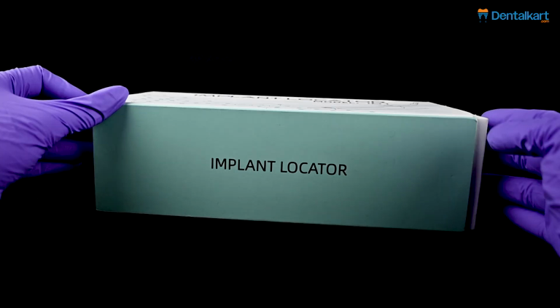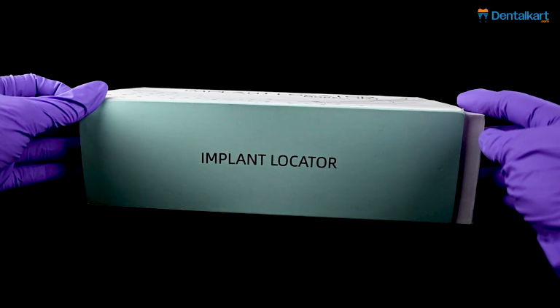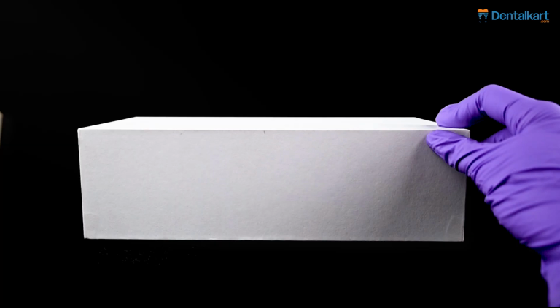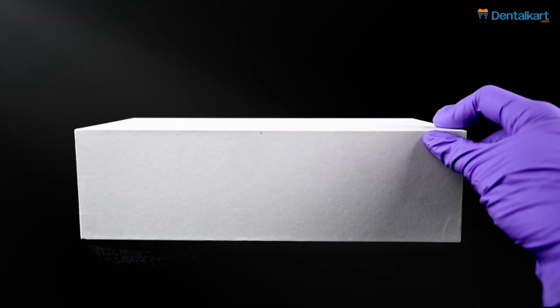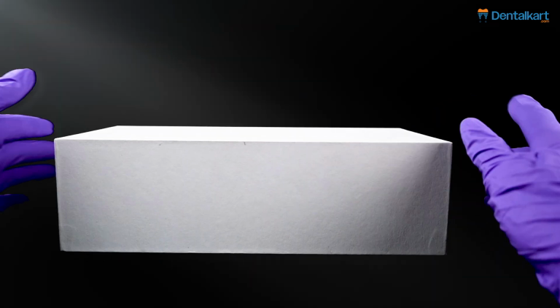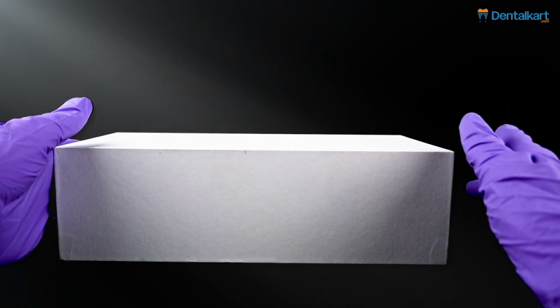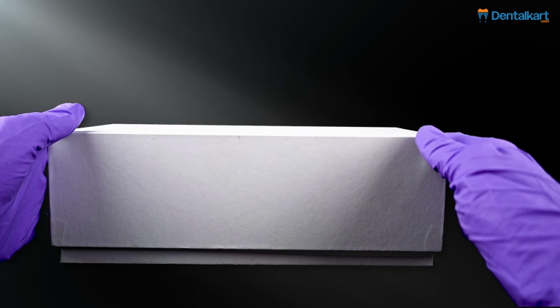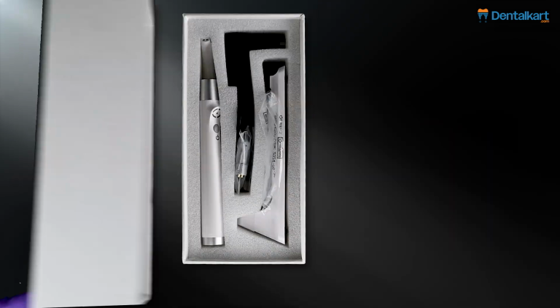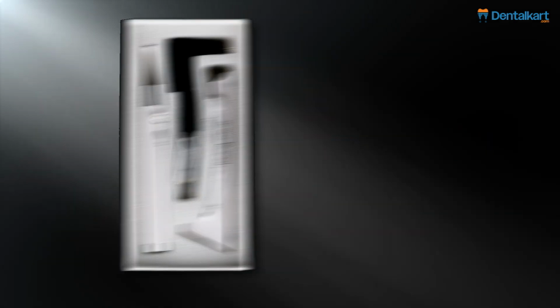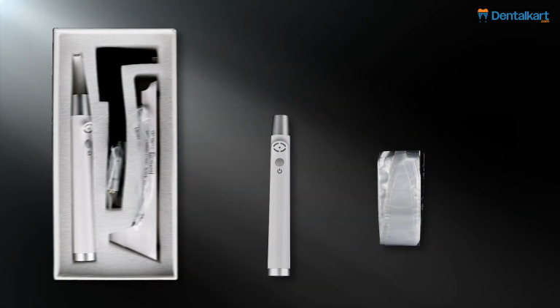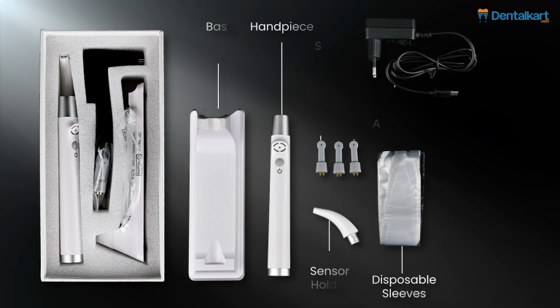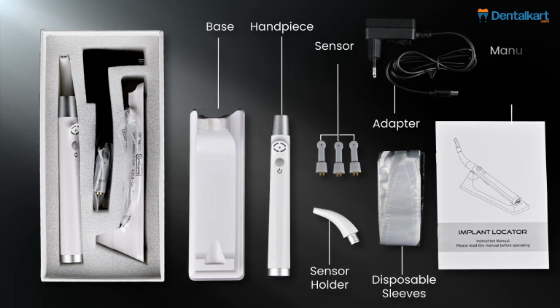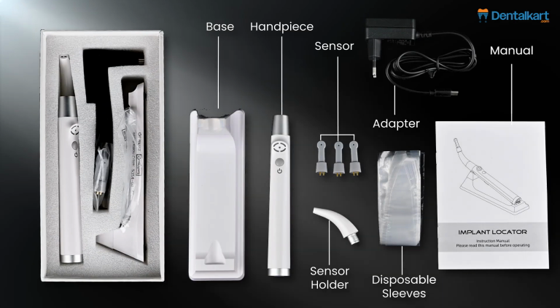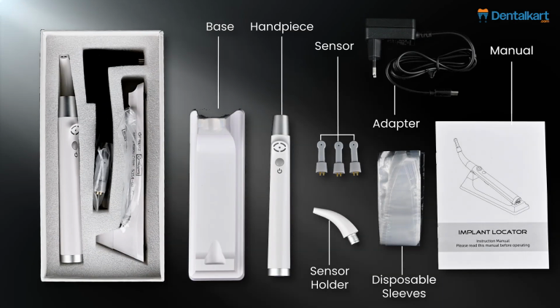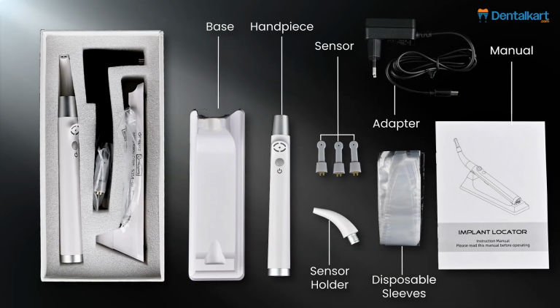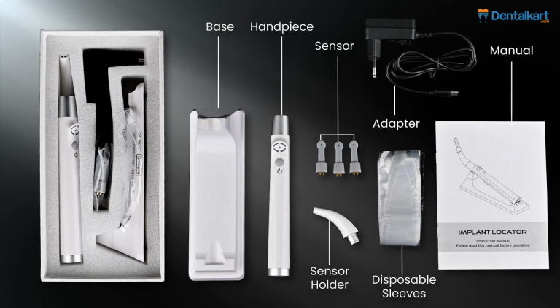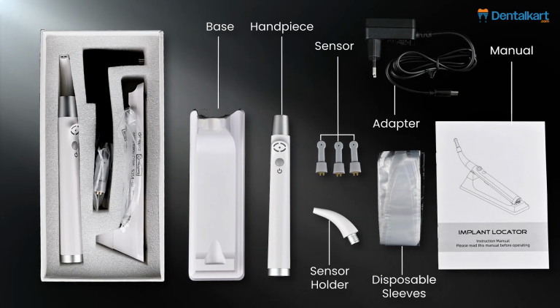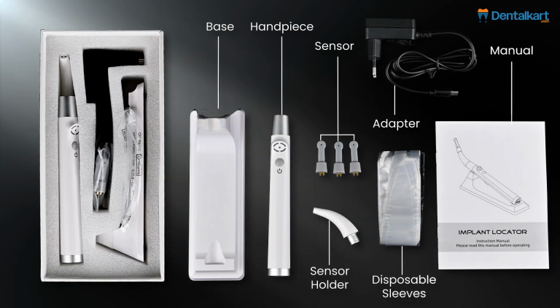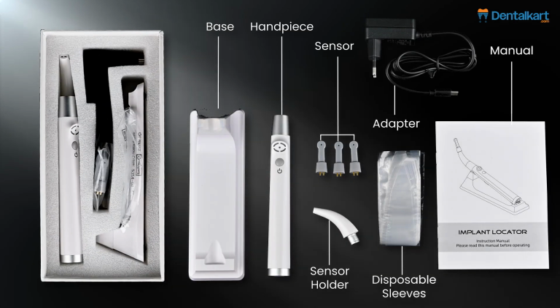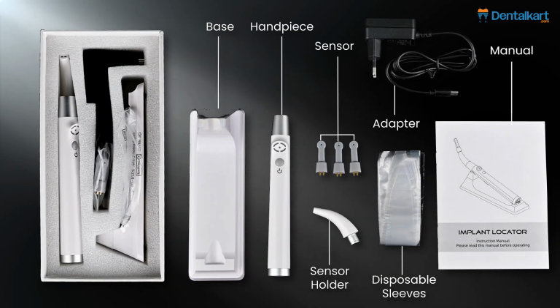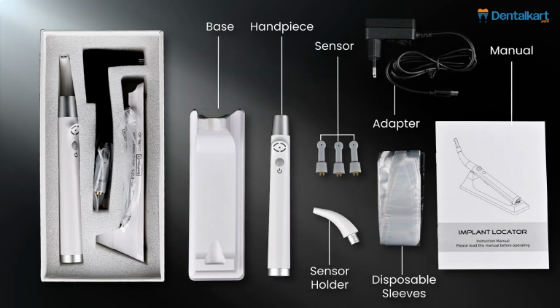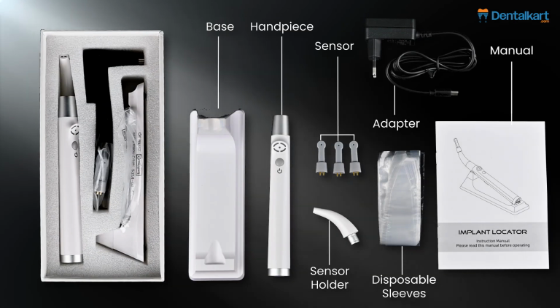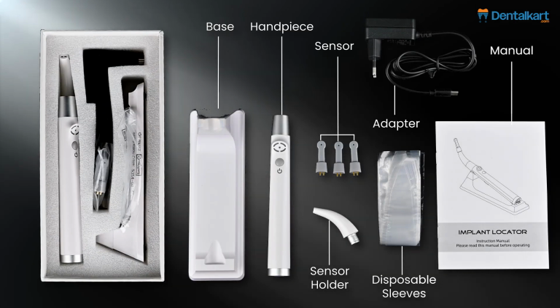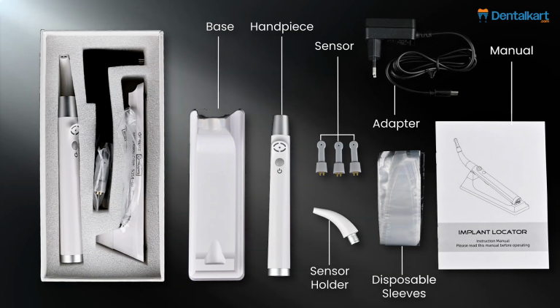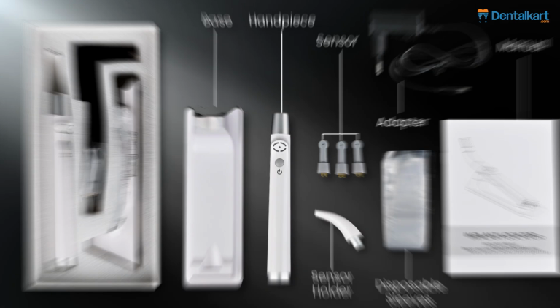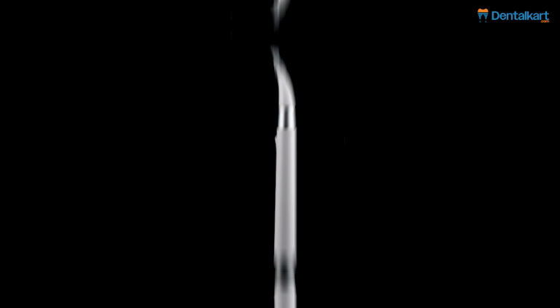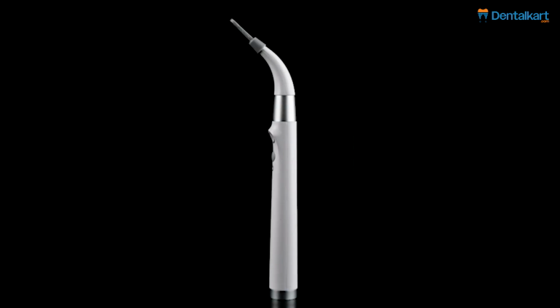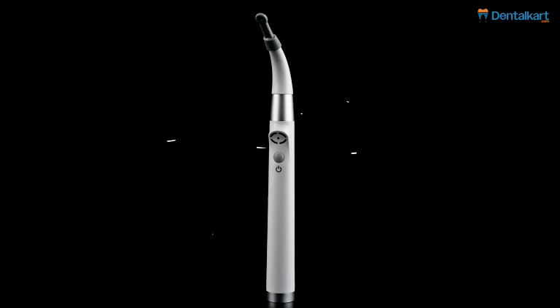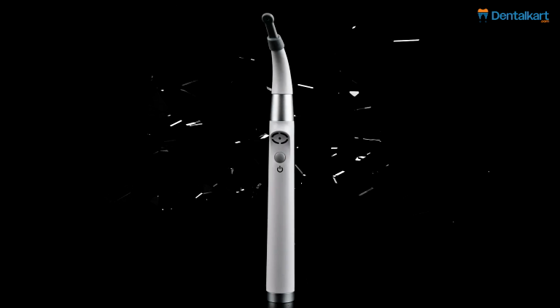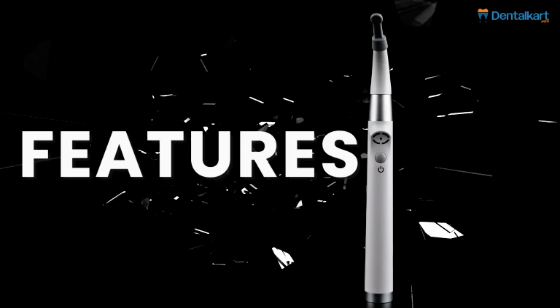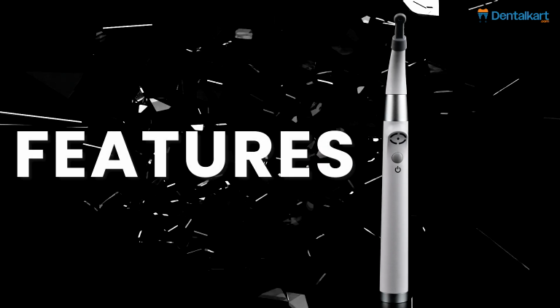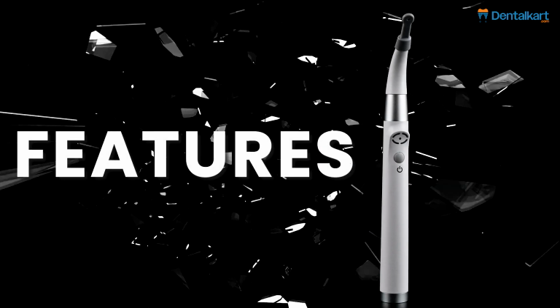Let's see what is inside the box. Let's examine its features.